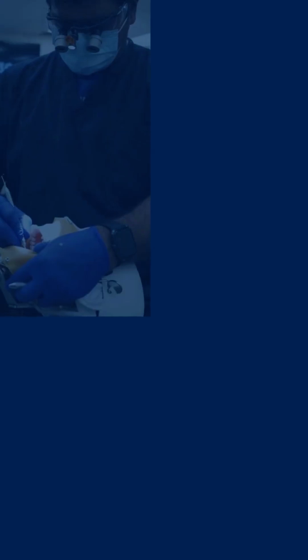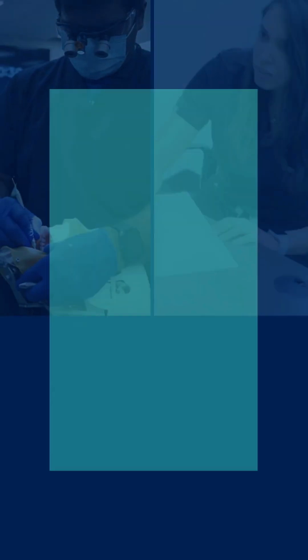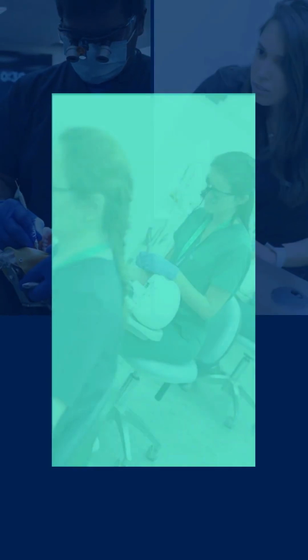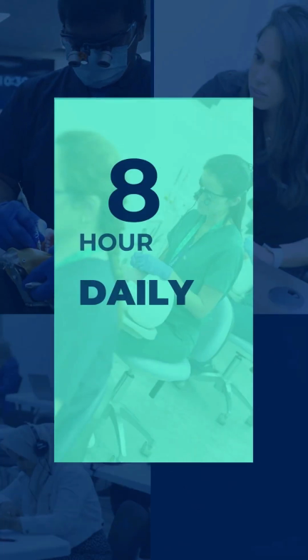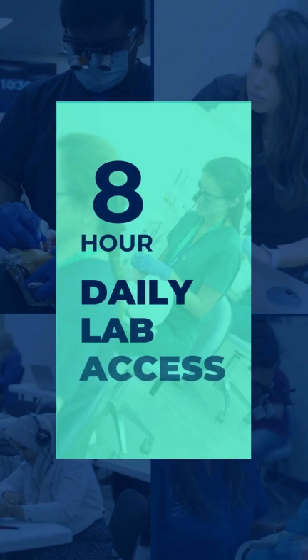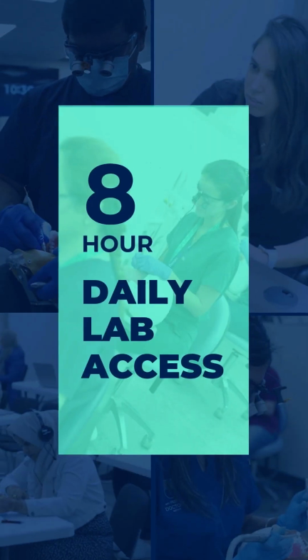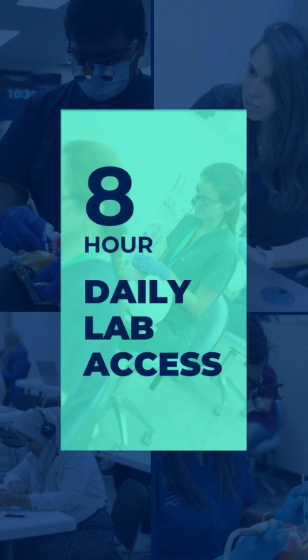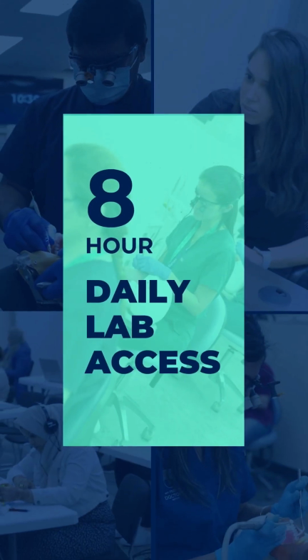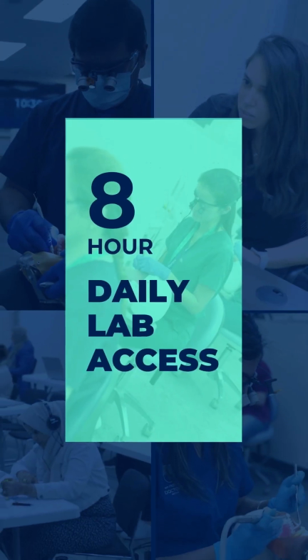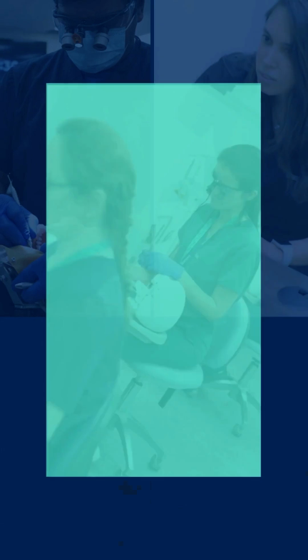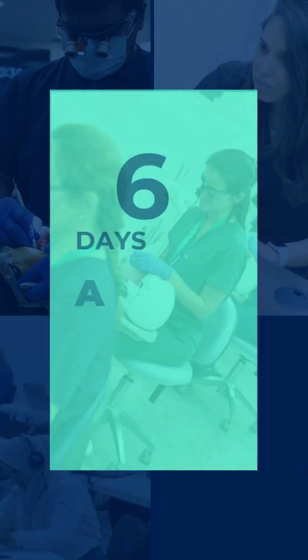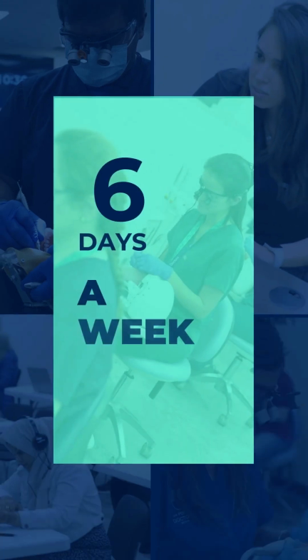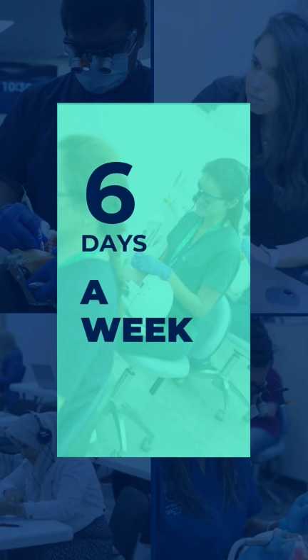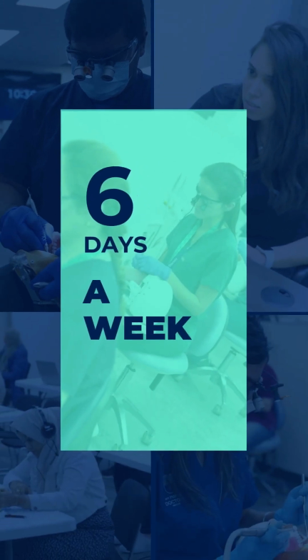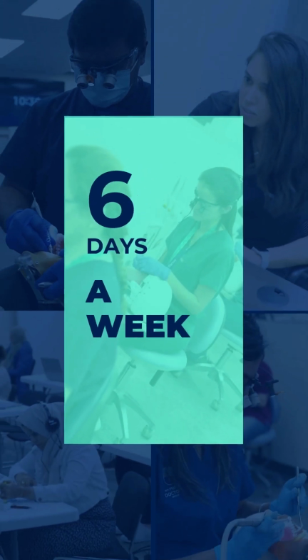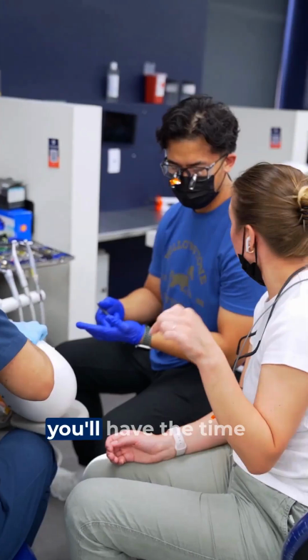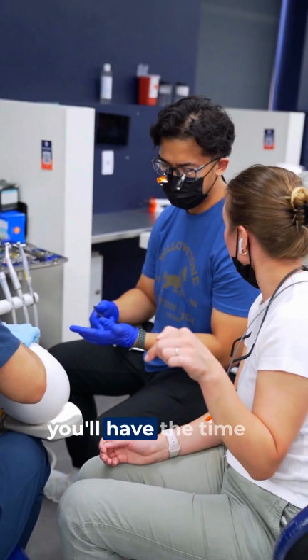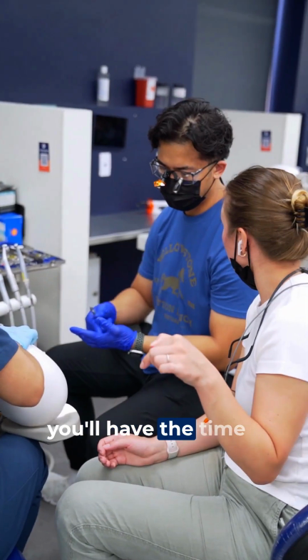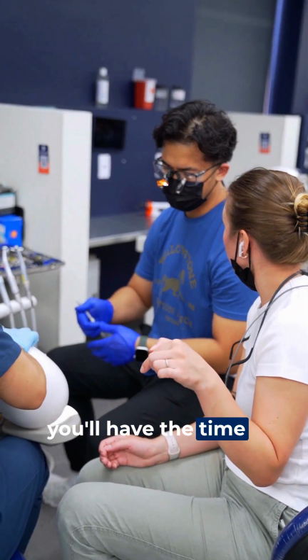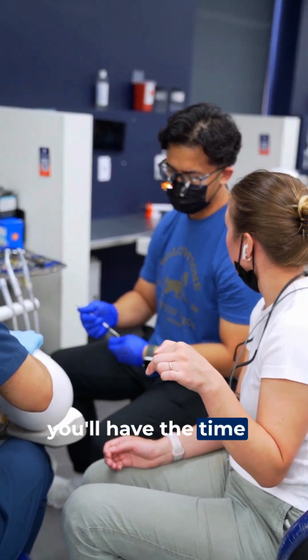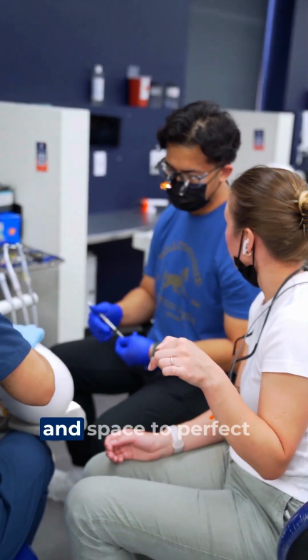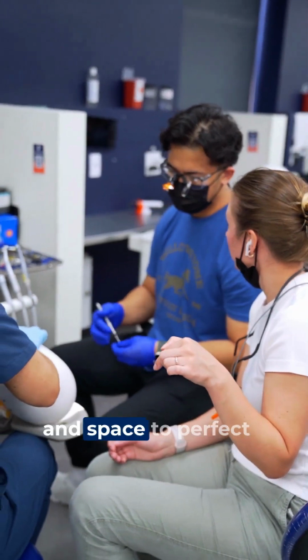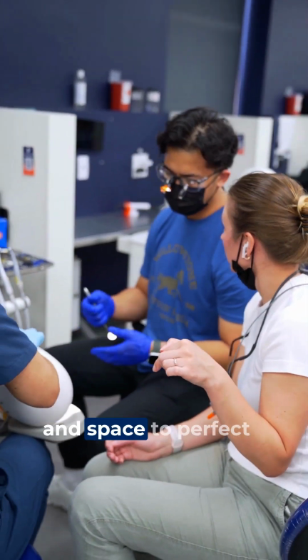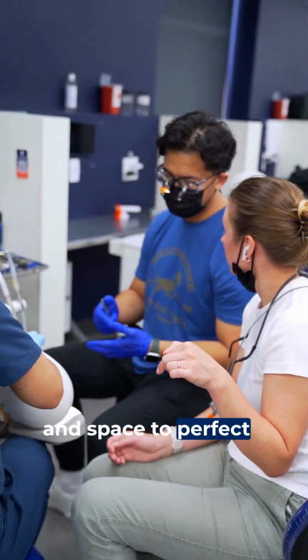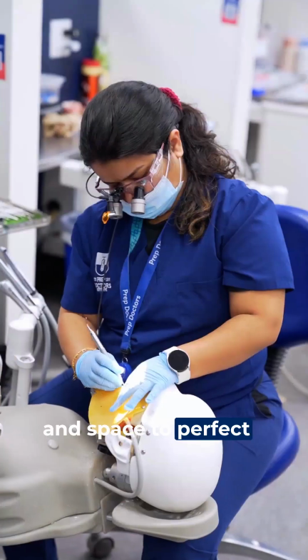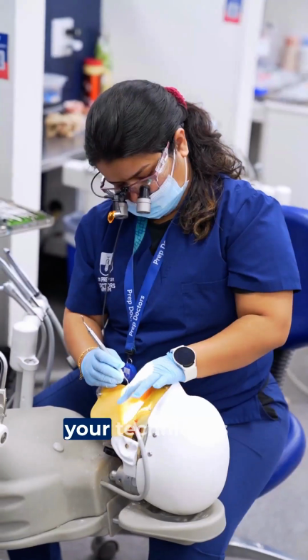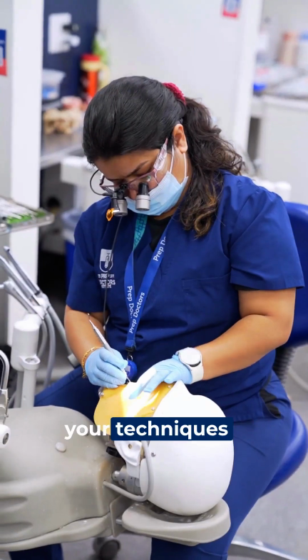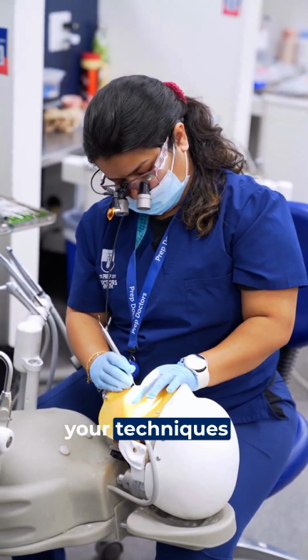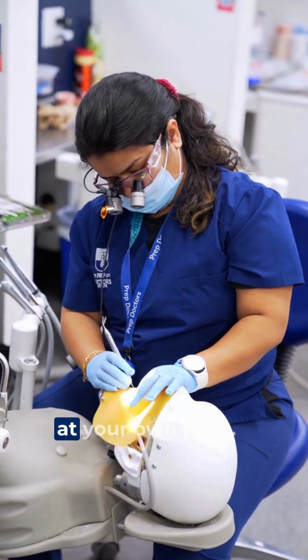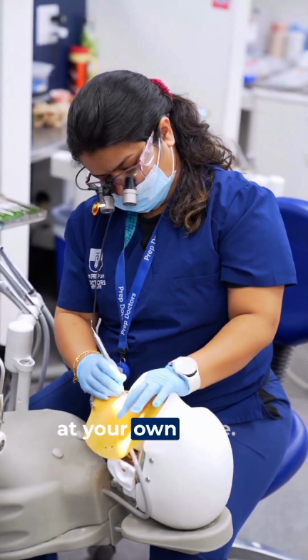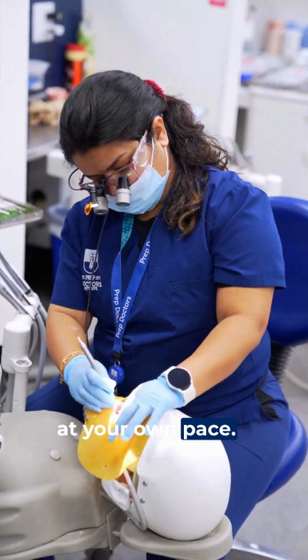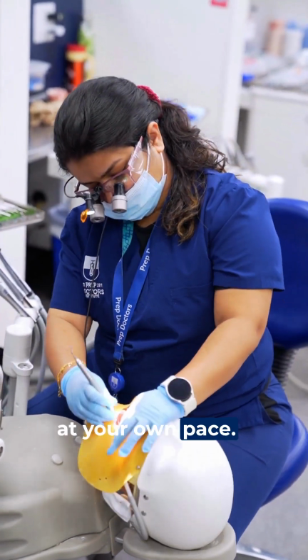With 8-hour daily lab access, 6 days a week, you'll have the time and space to perfect your techniques at your own pace.